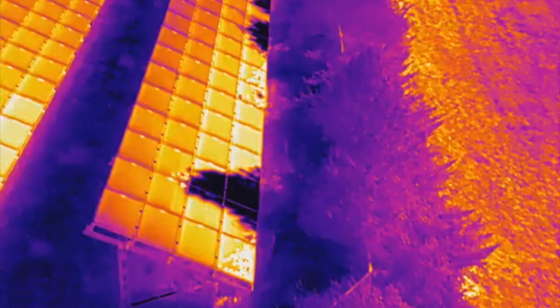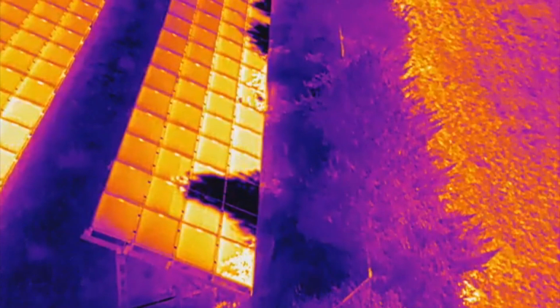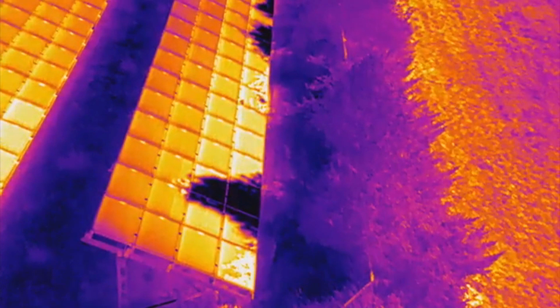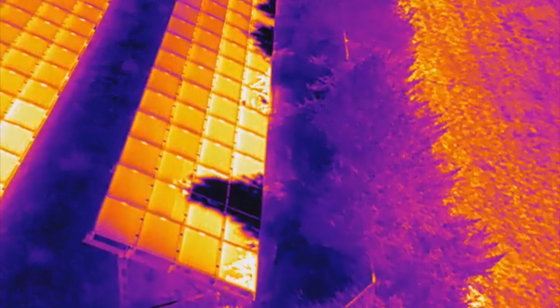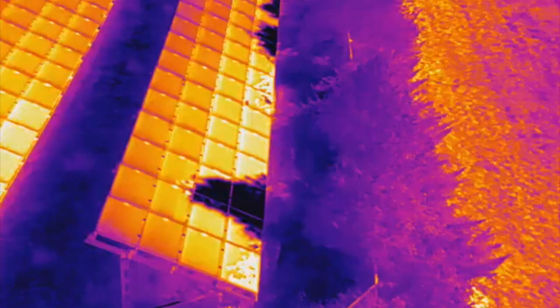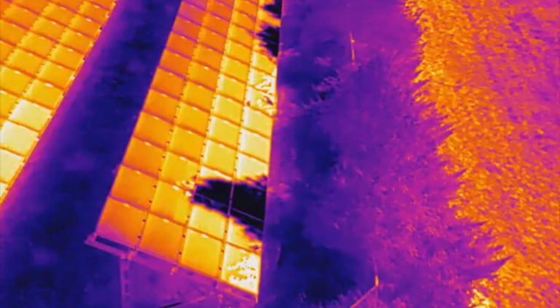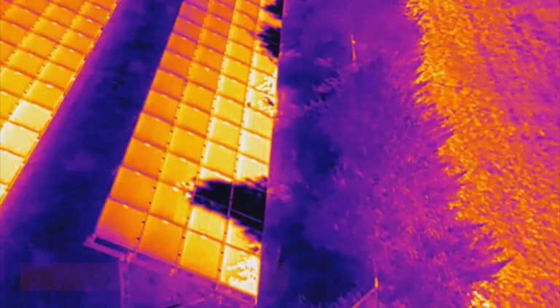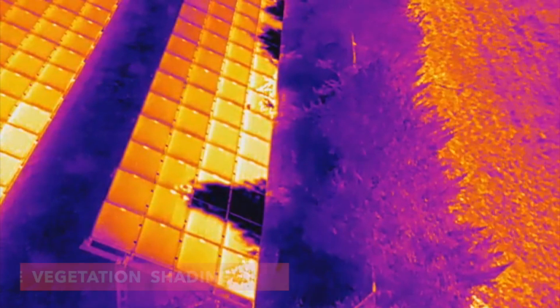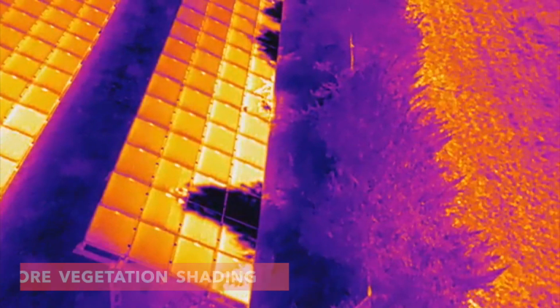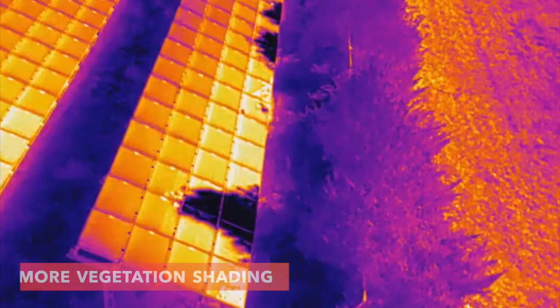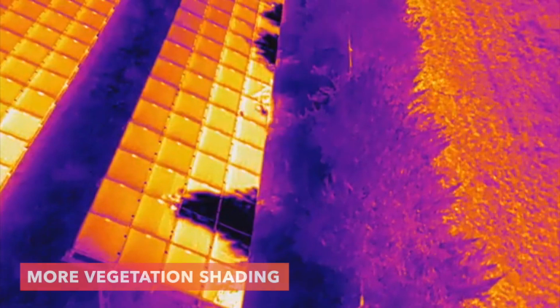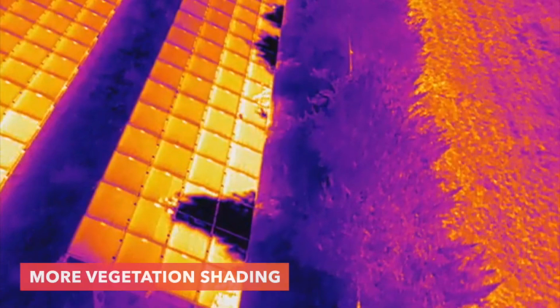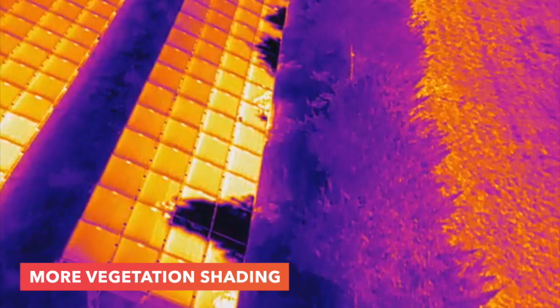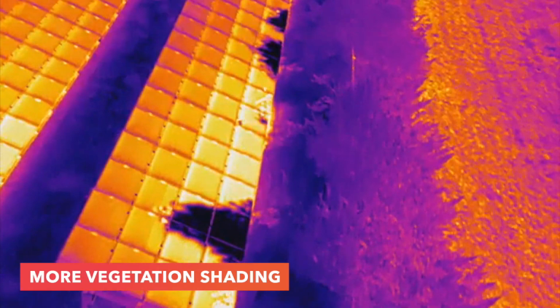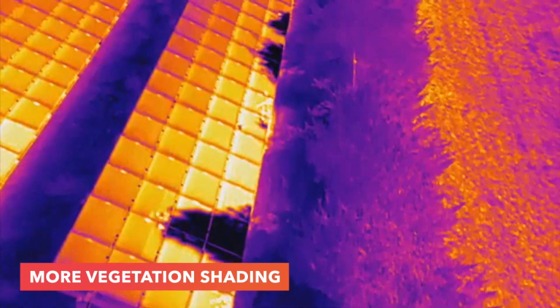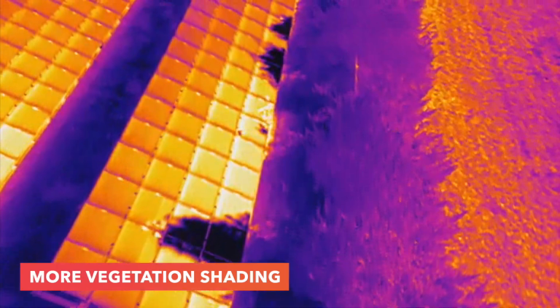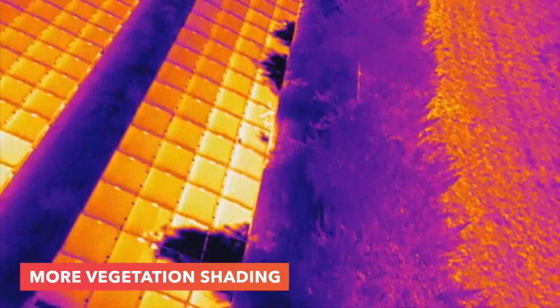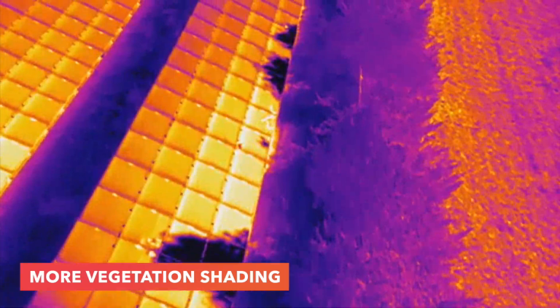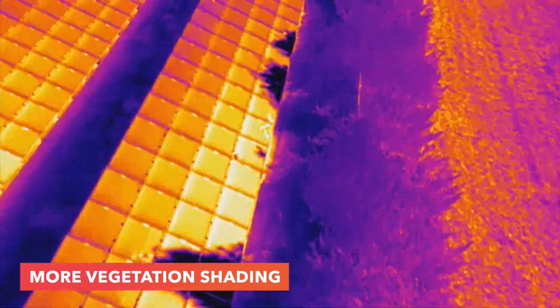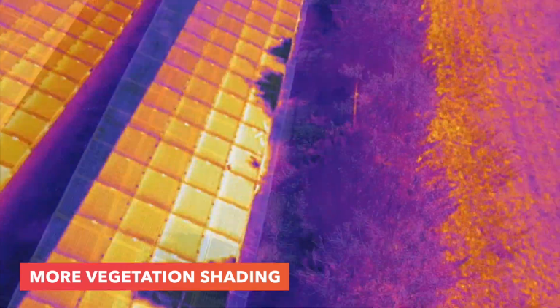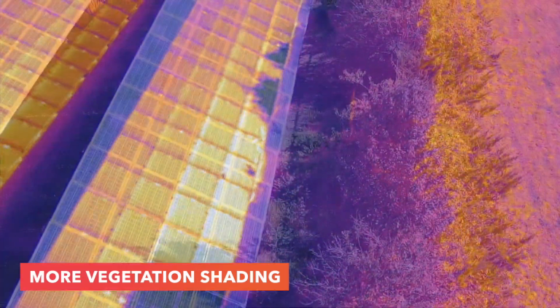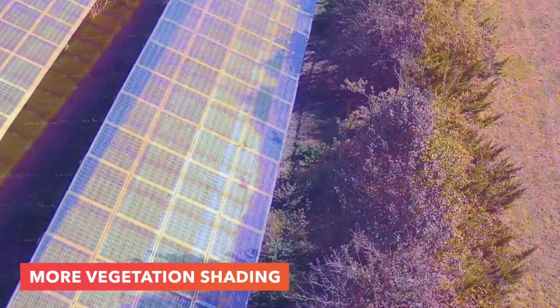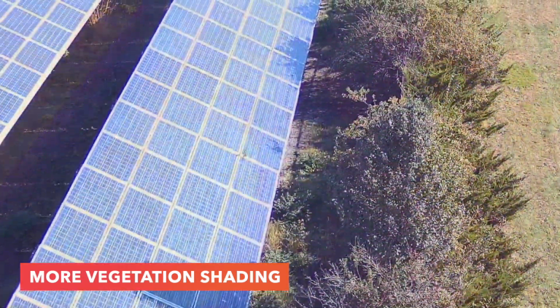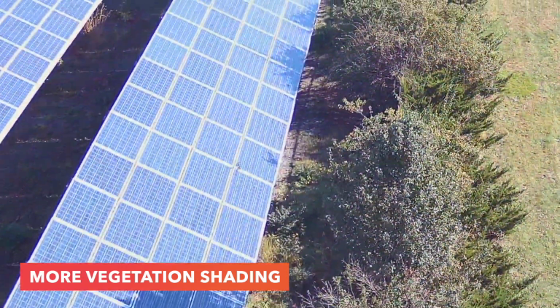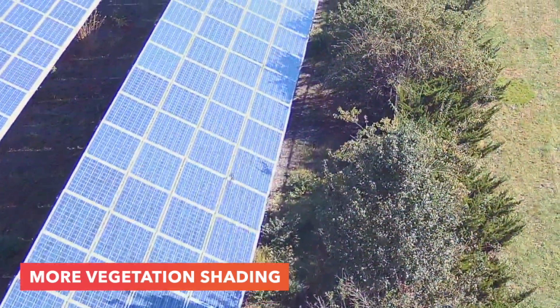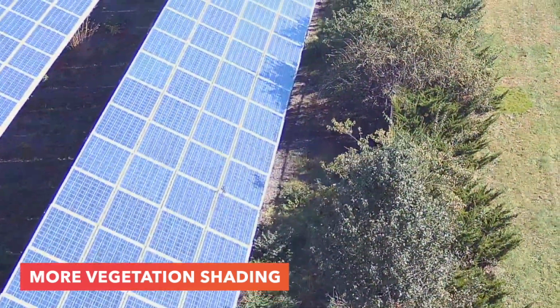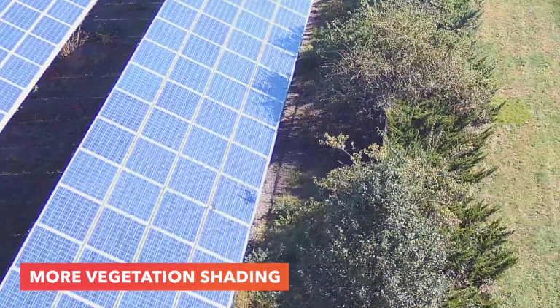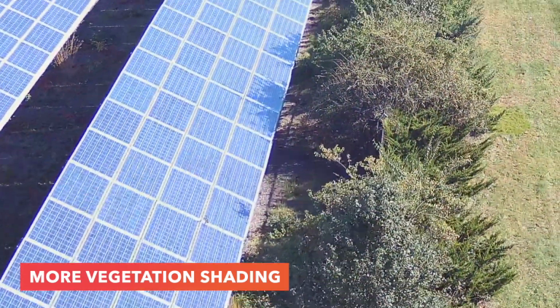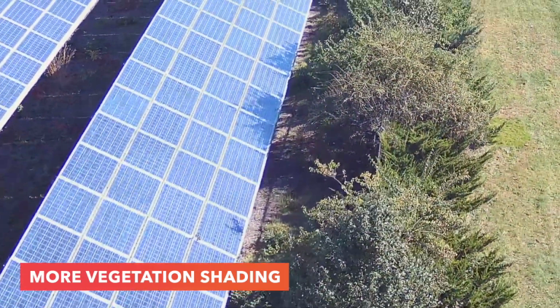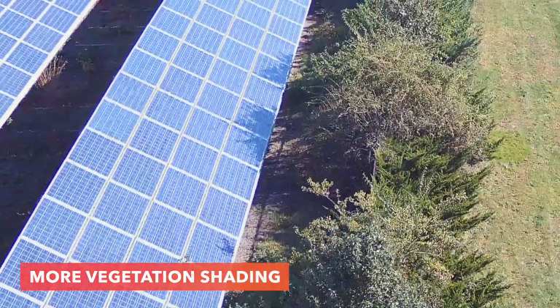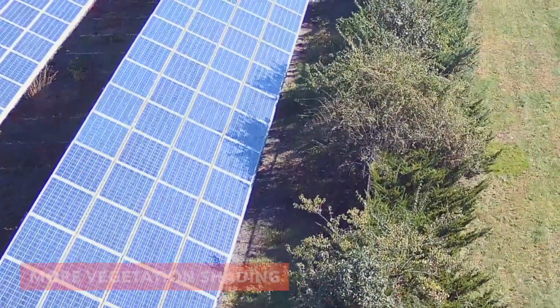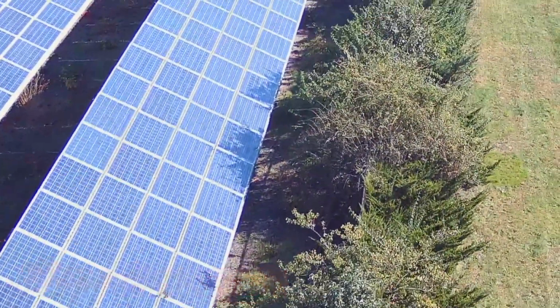In doing this pass at the front of the system, we can actually see that all this fencing is completely covered by all this vegetation.